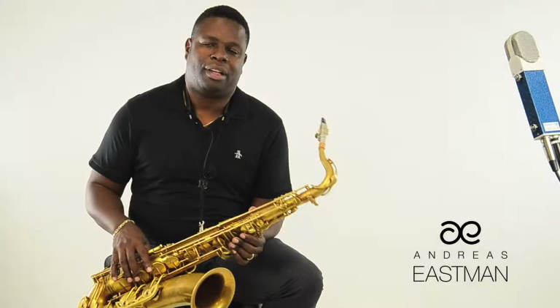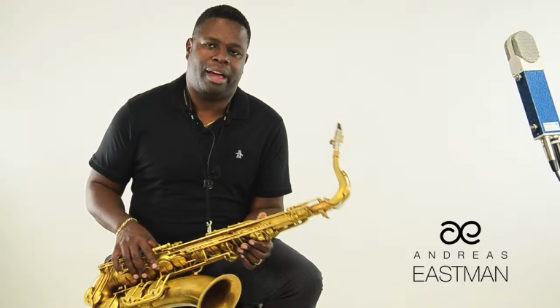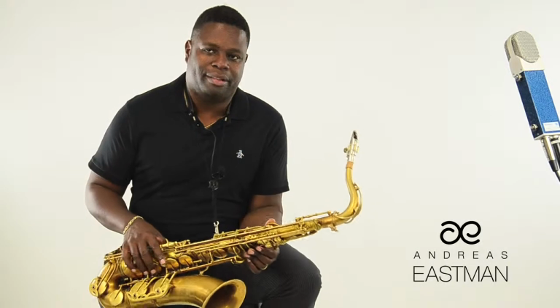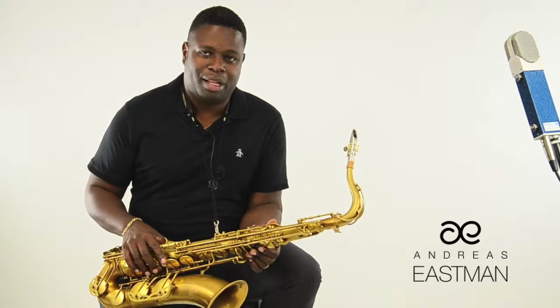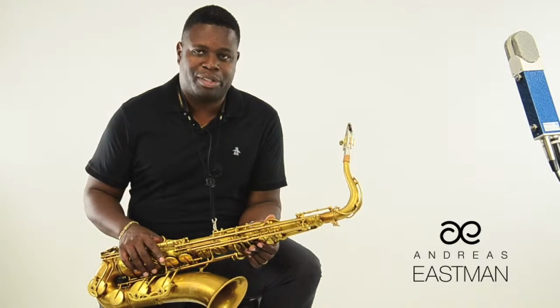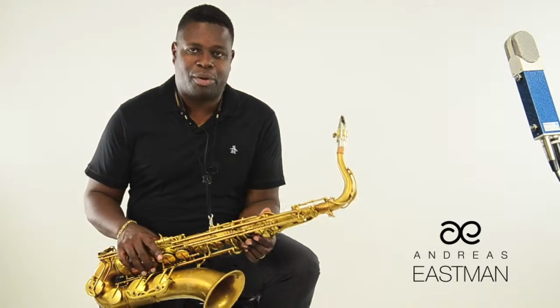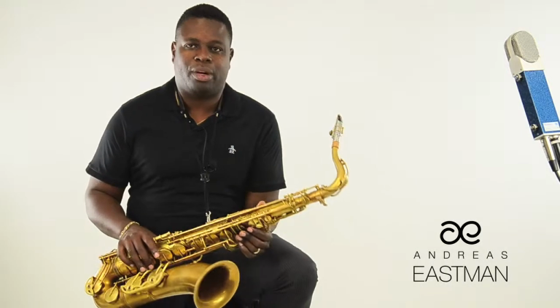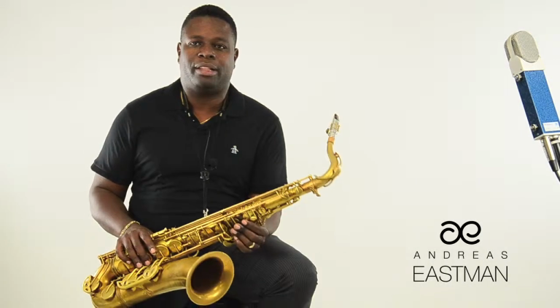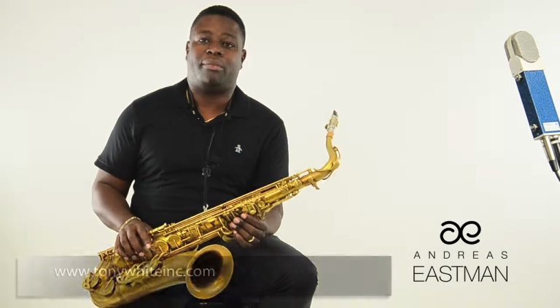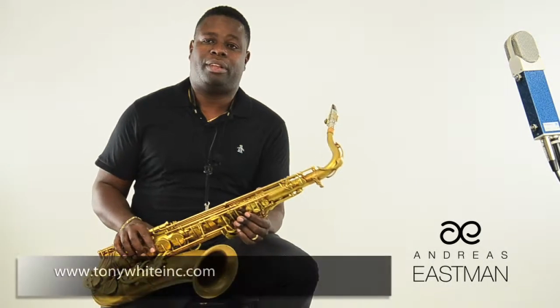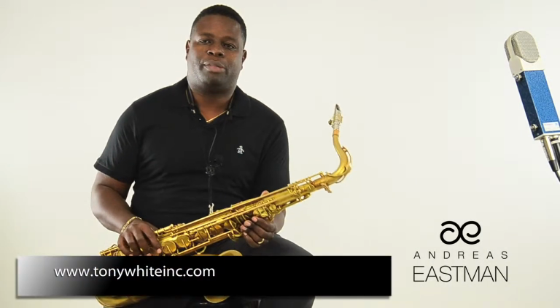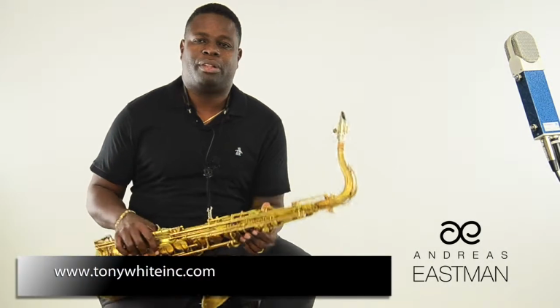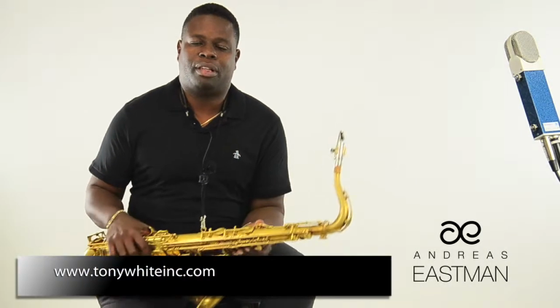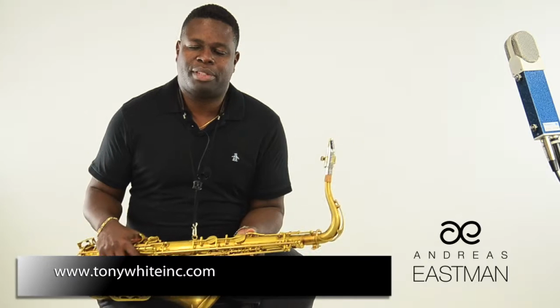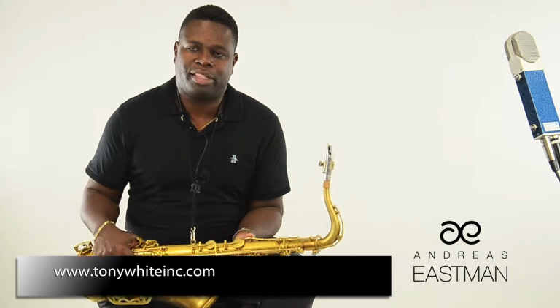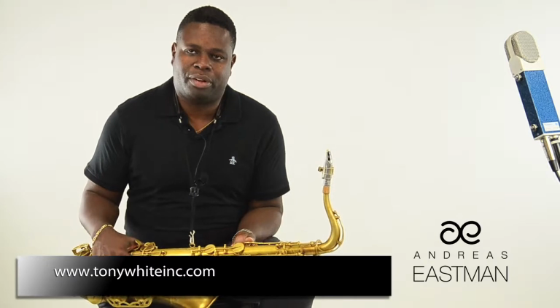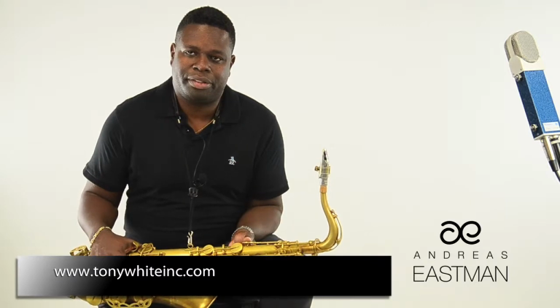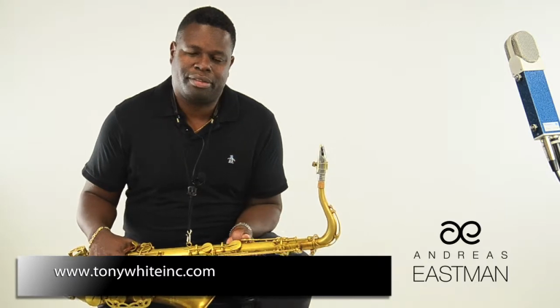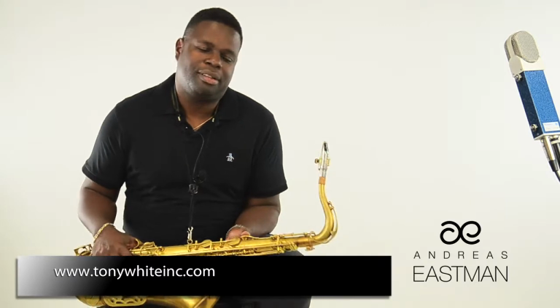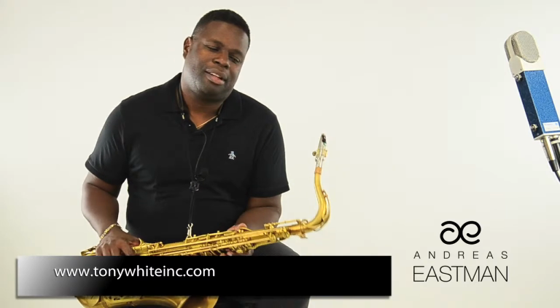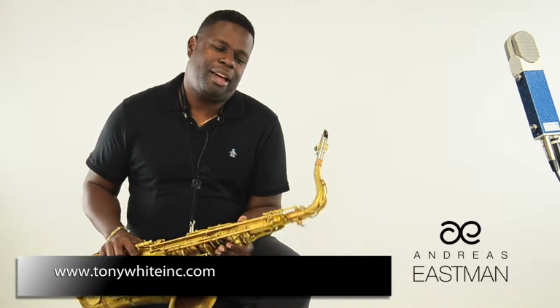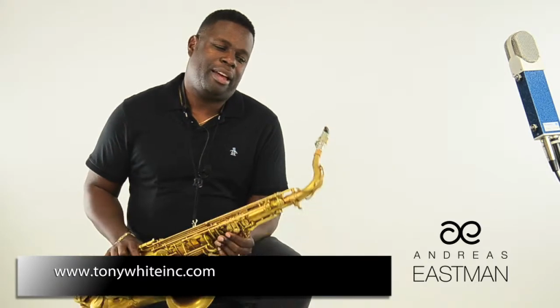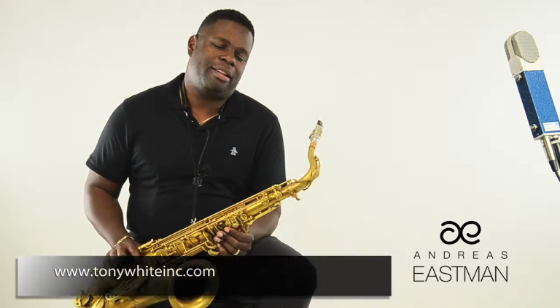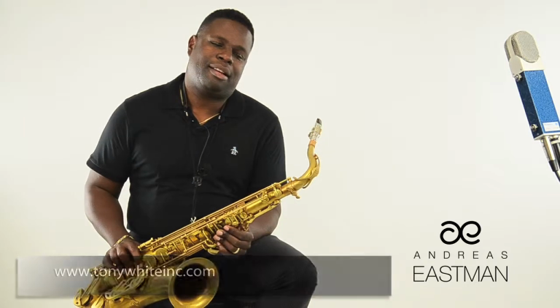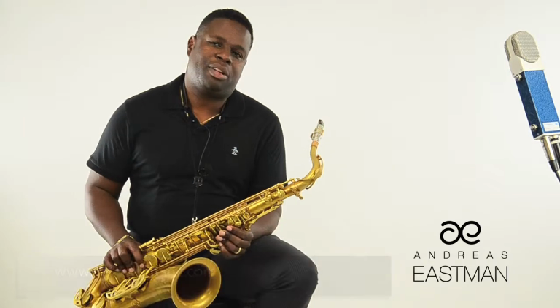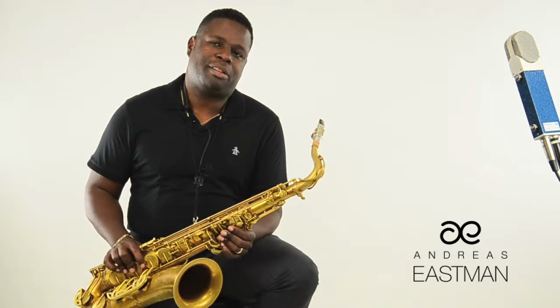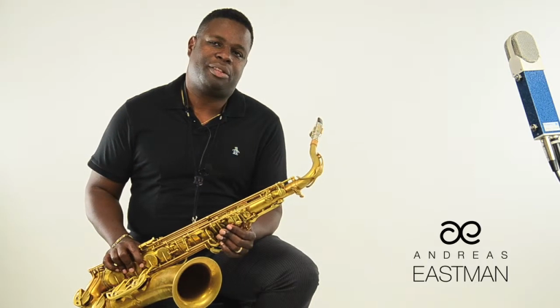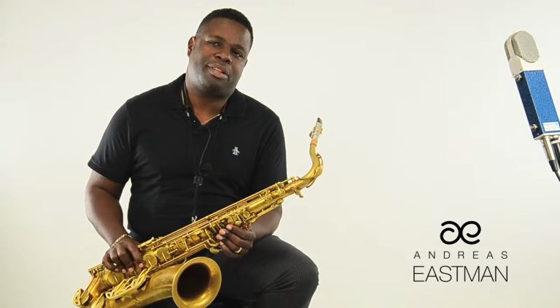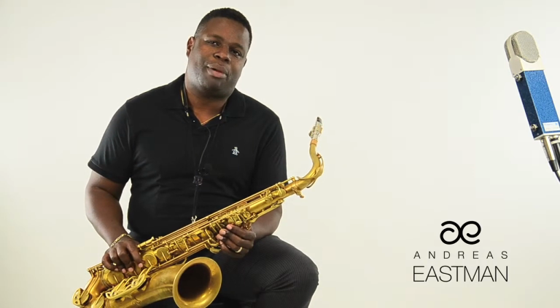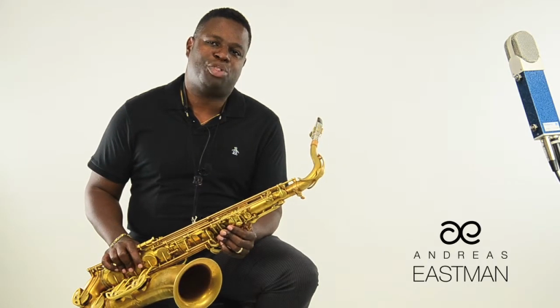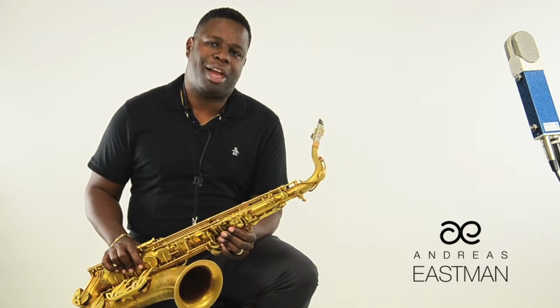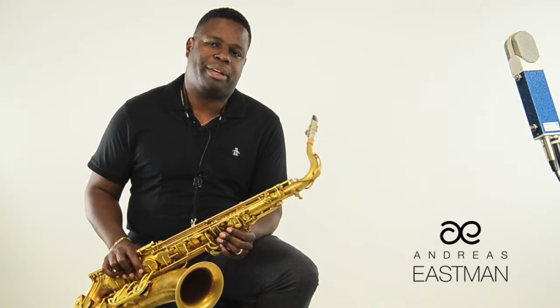Hi, my name is Tony White. I'm an Eastman saxophone artist, and I want to talk to you today about jamming.